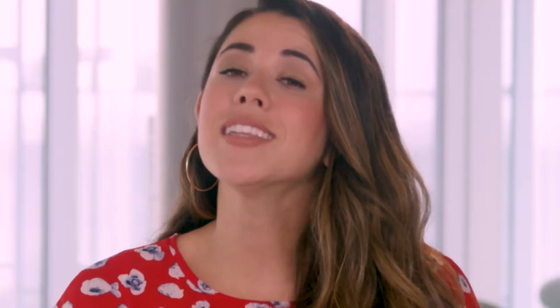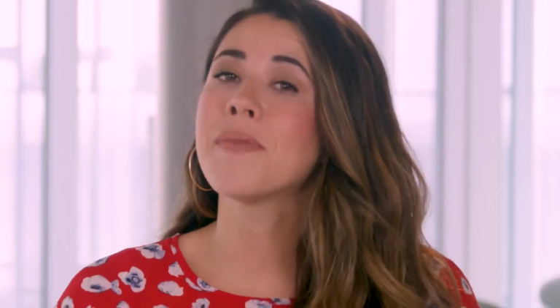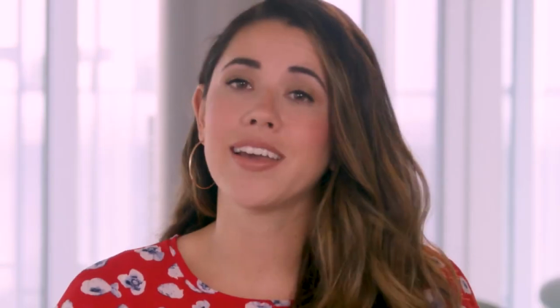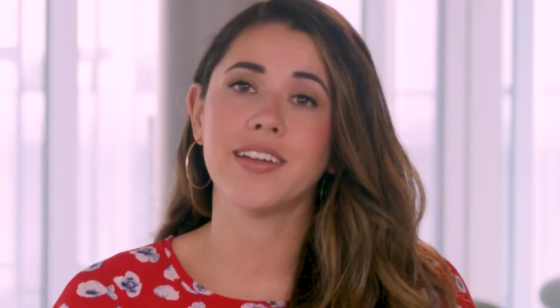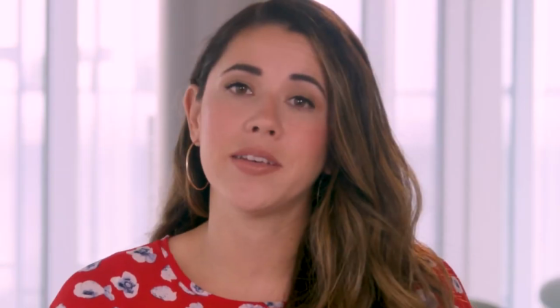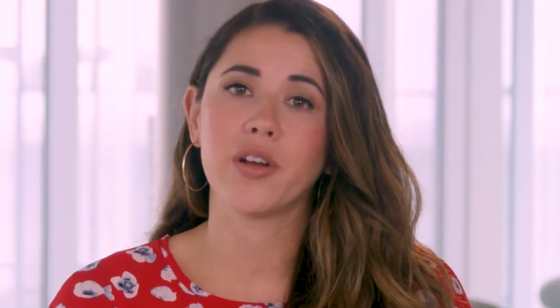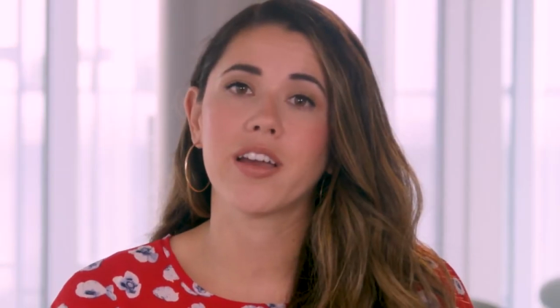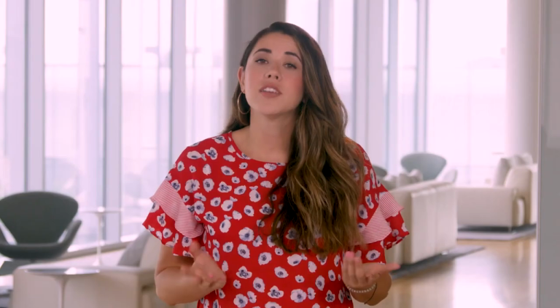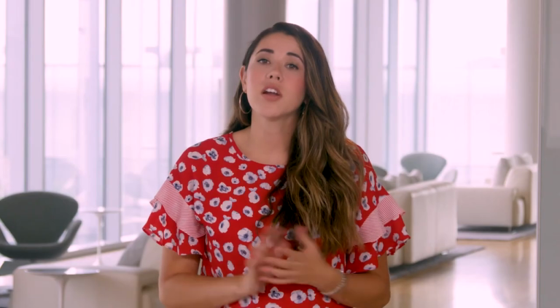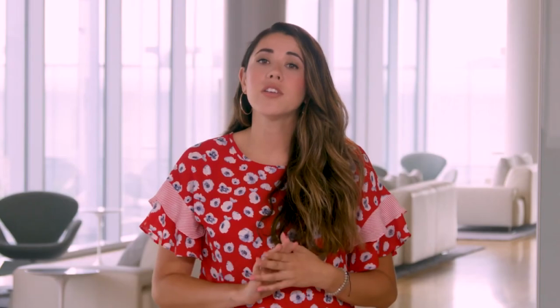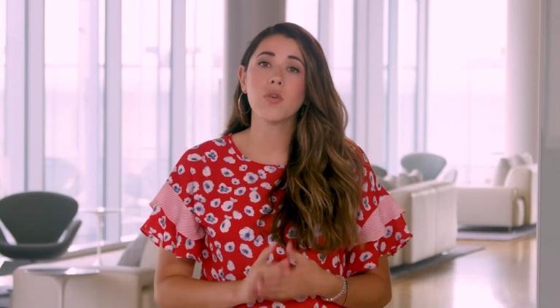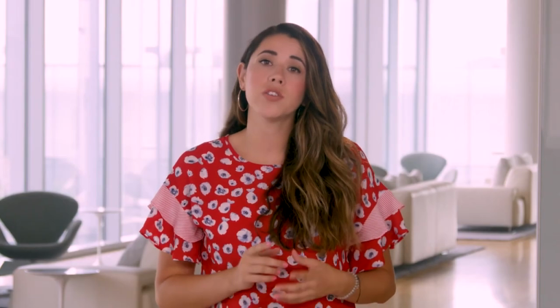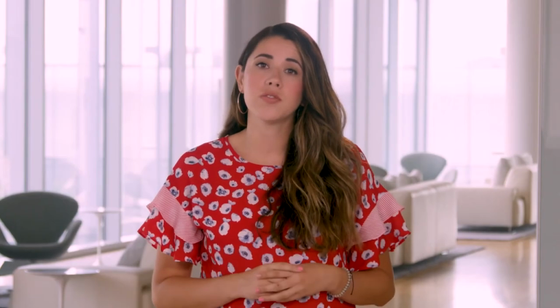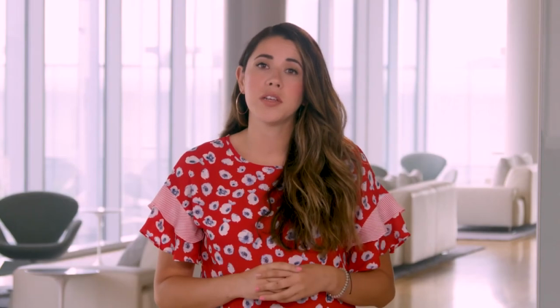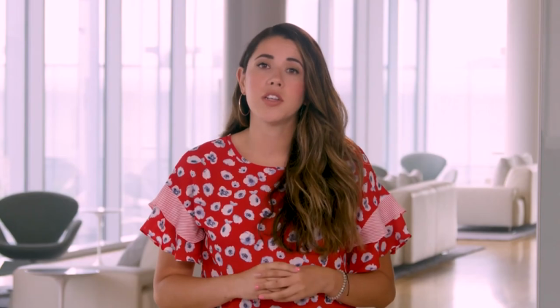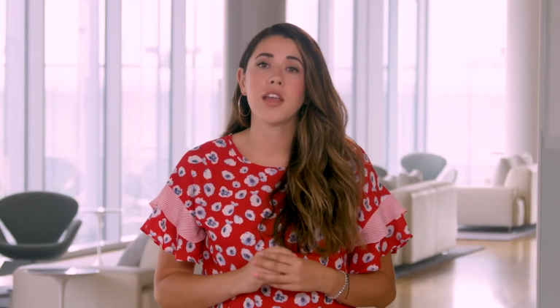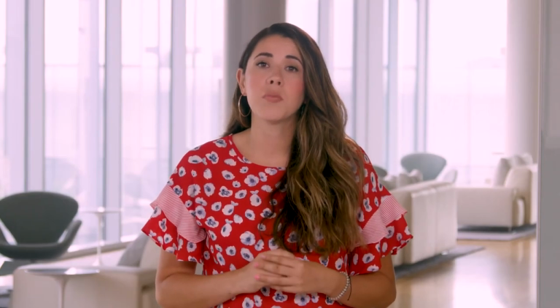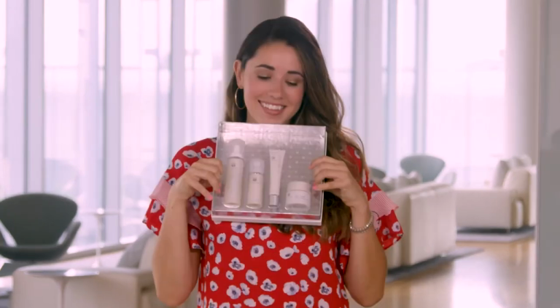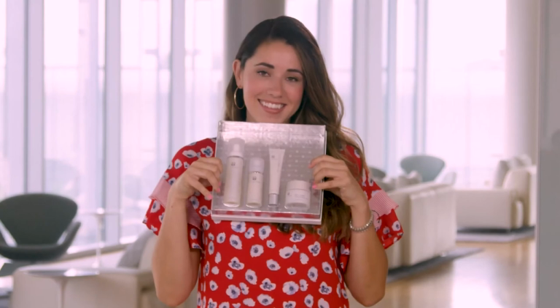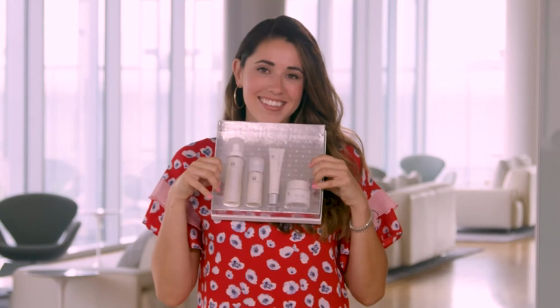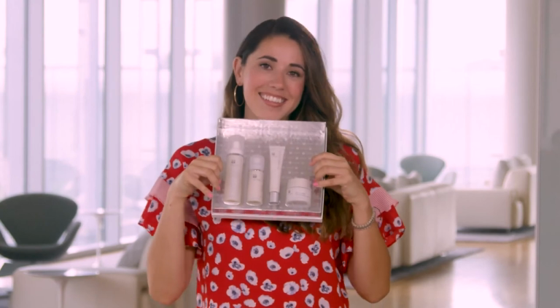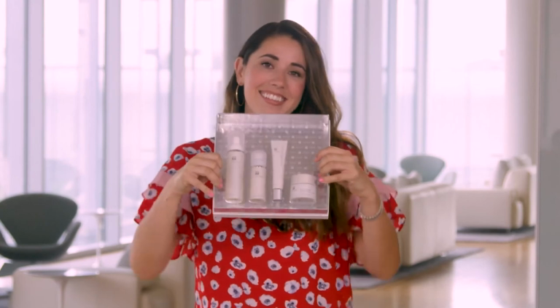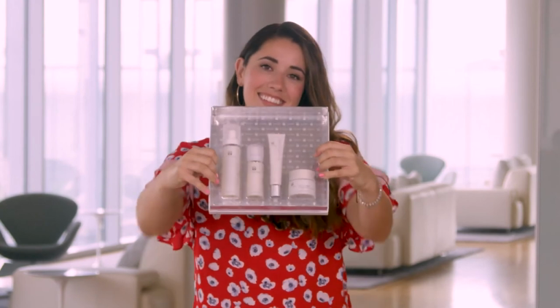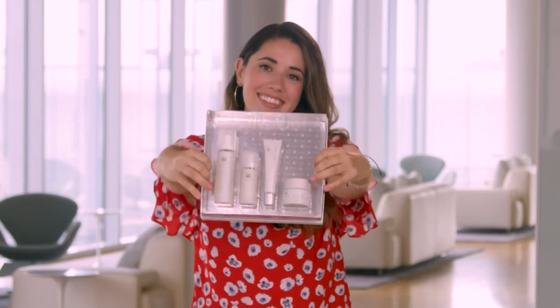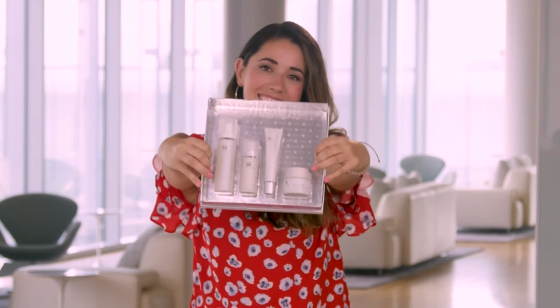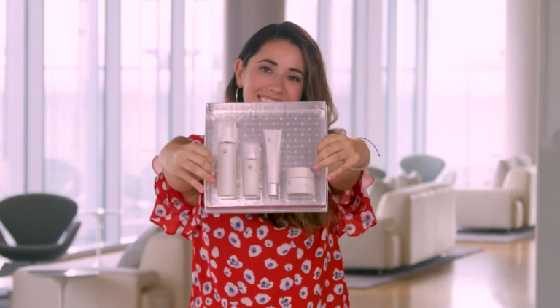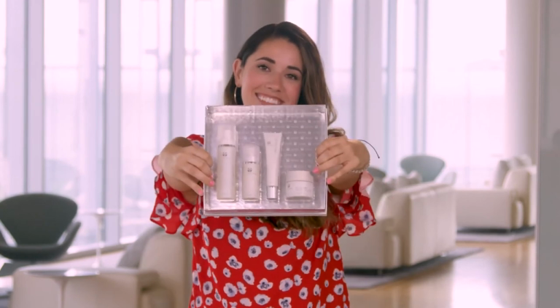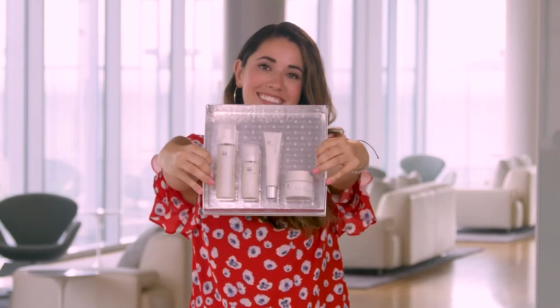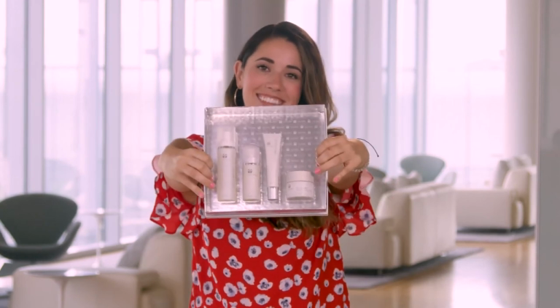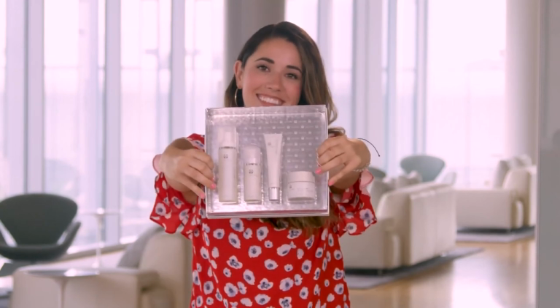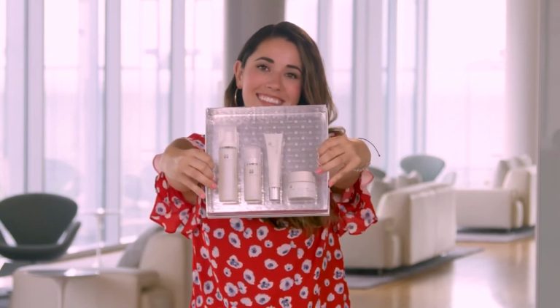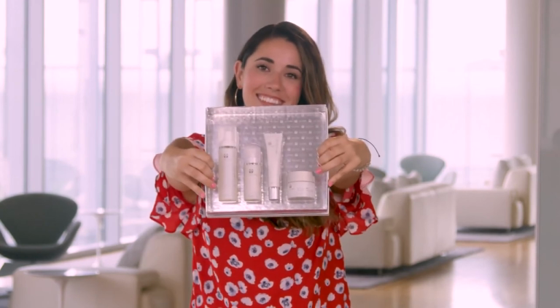That's my kind of teamwork. Start your transformation and embrace a youthful you by ordering AgeLock Transformation today.